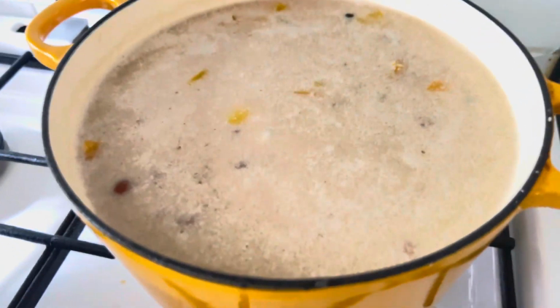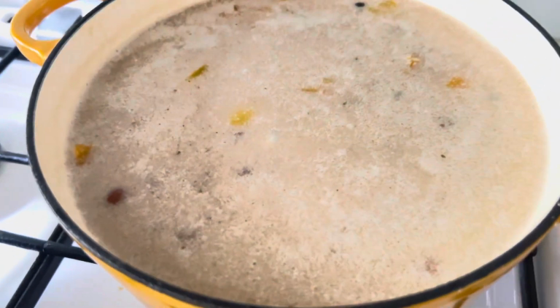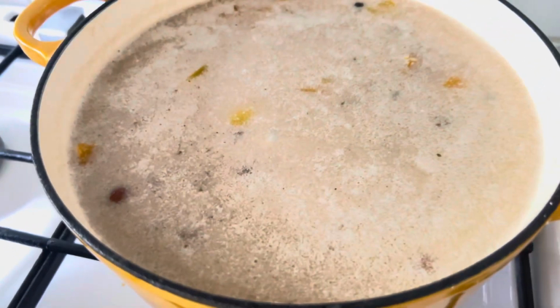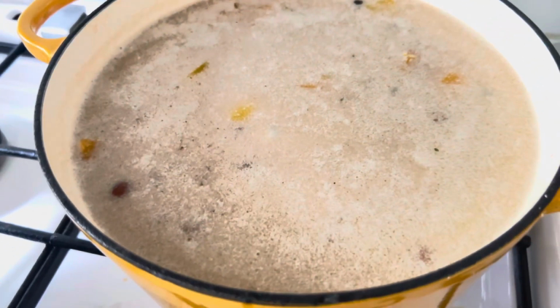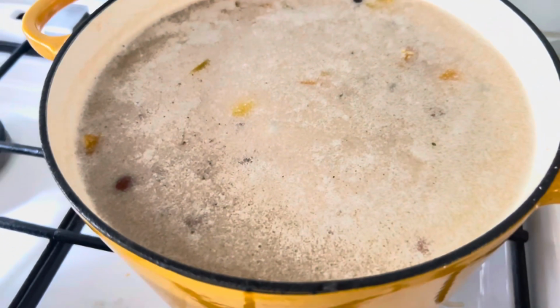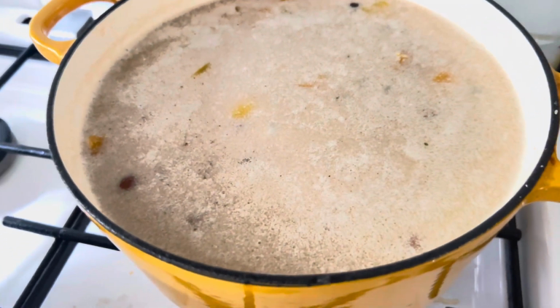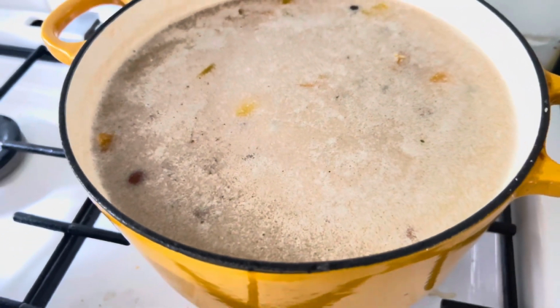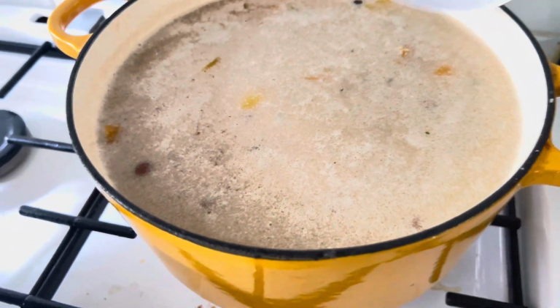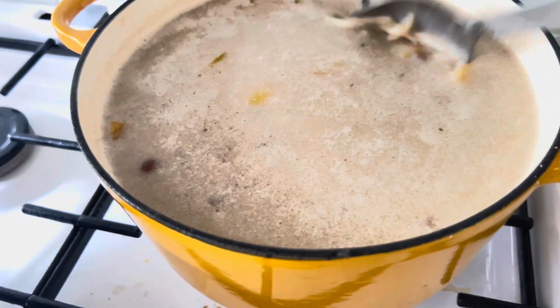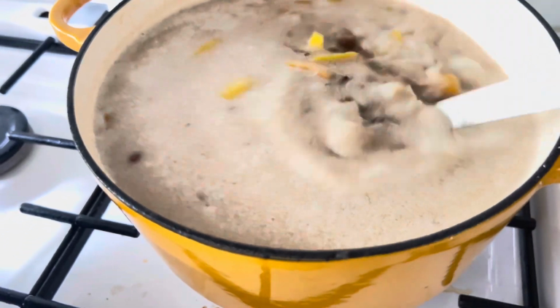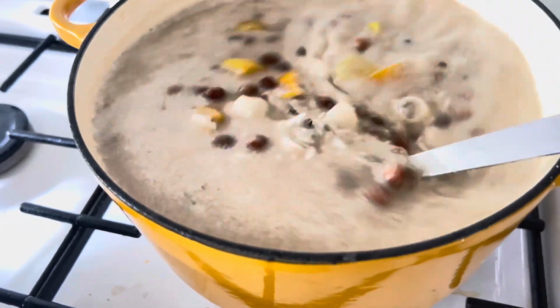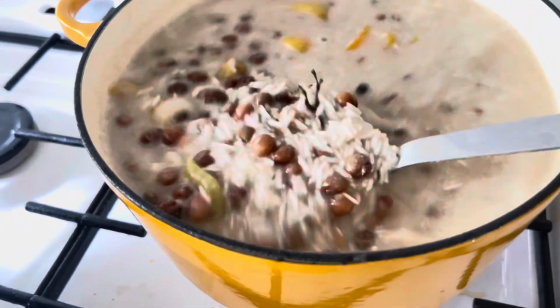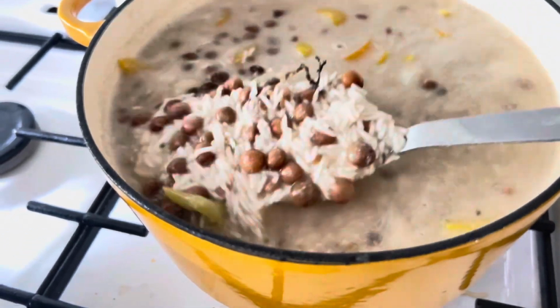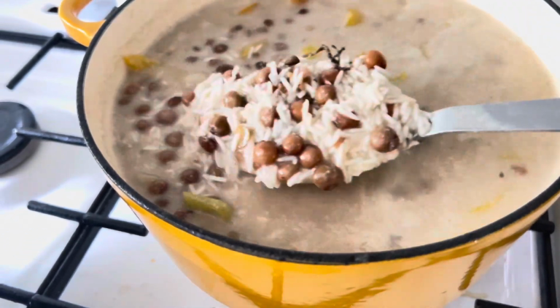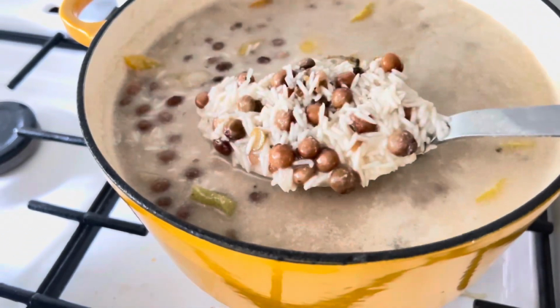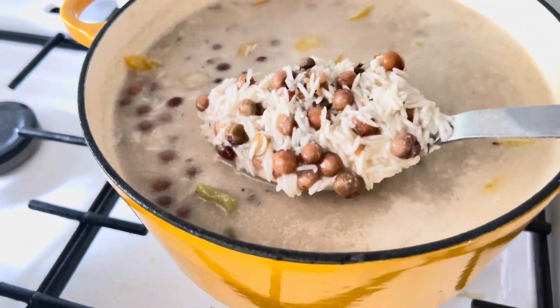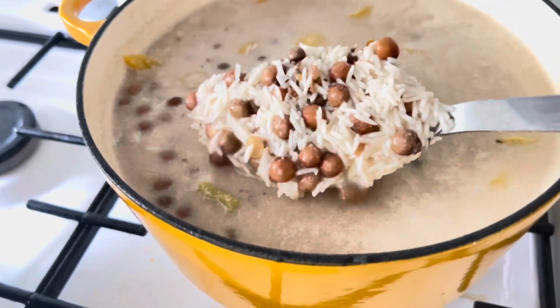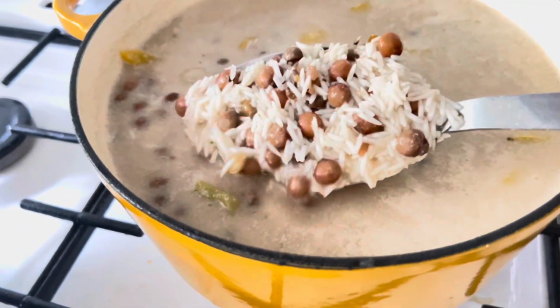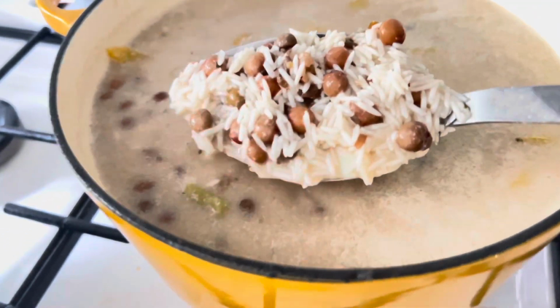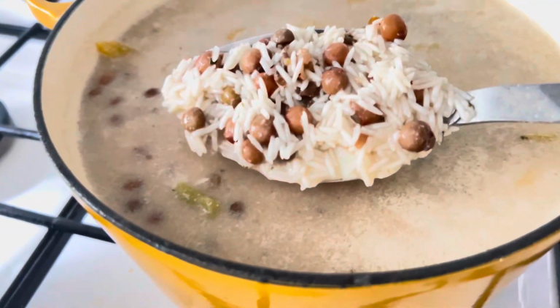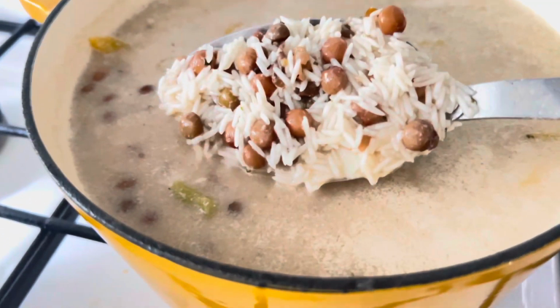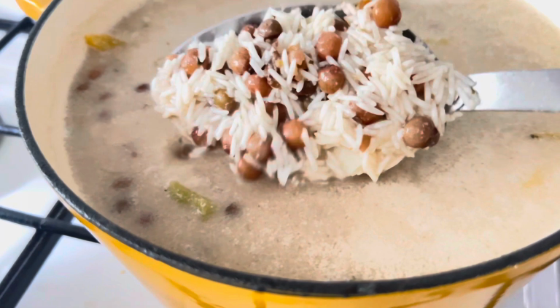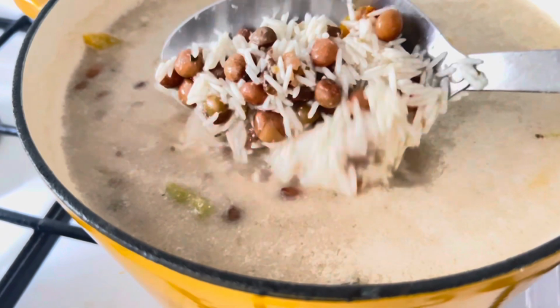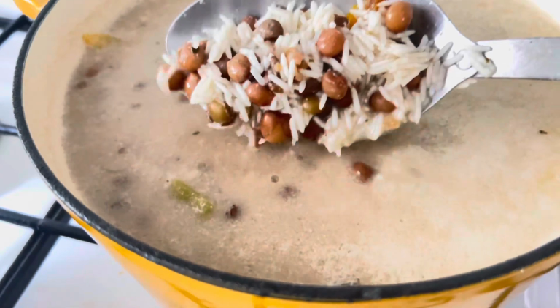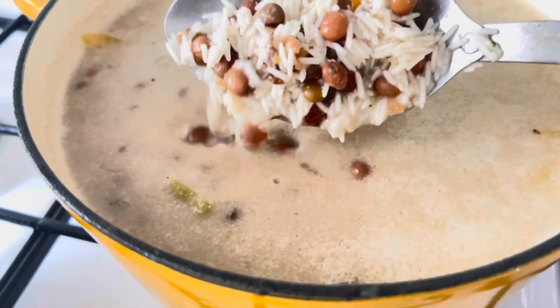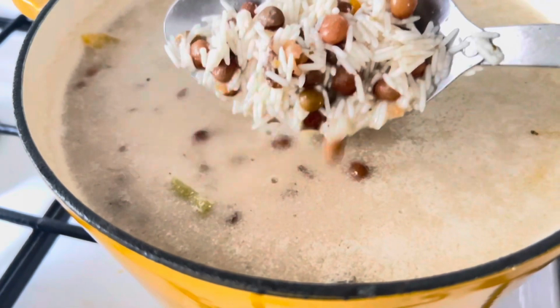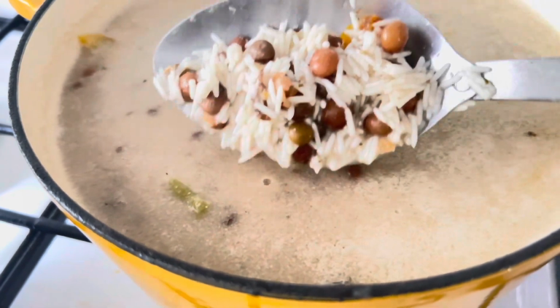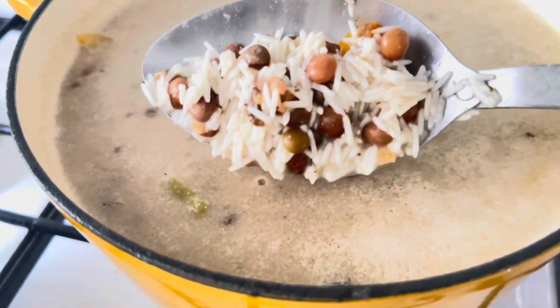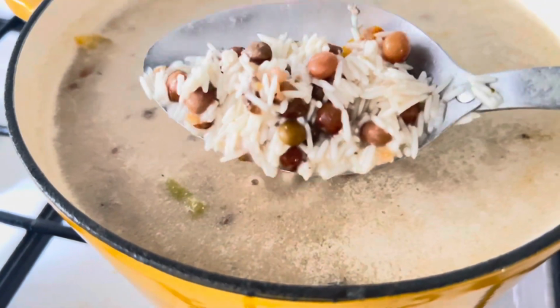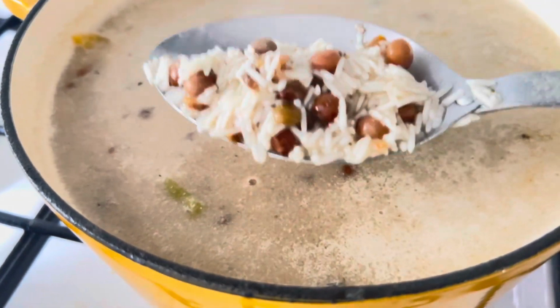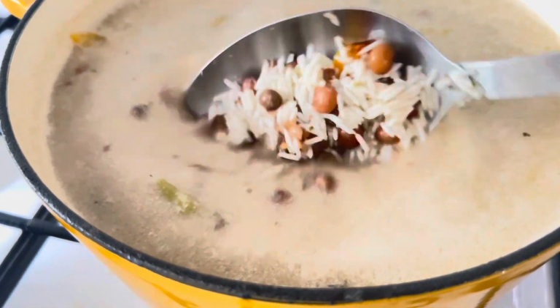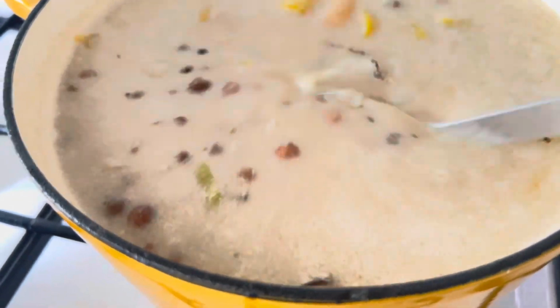Isn't that beautiful? Look at that — look at the grain of the rice.